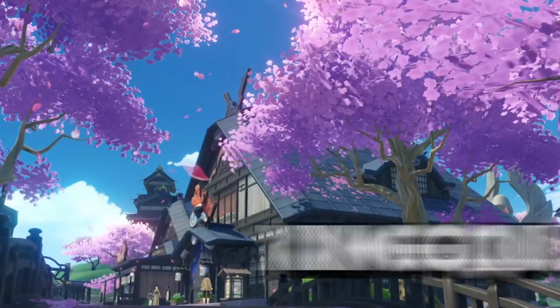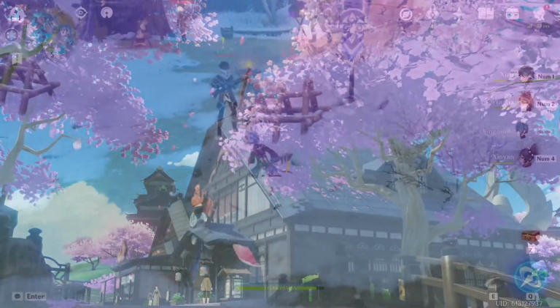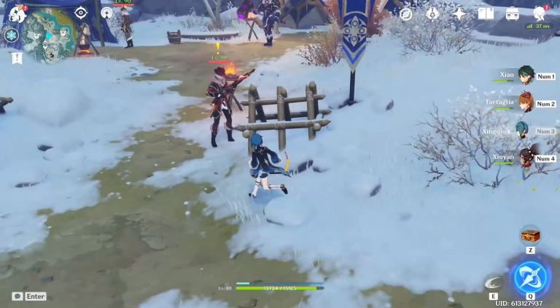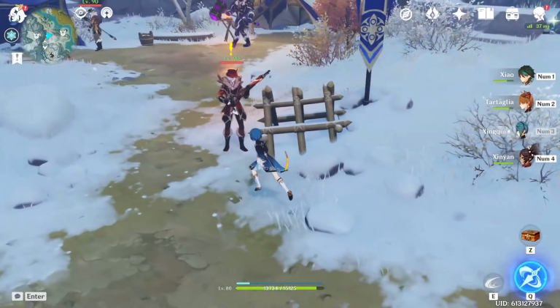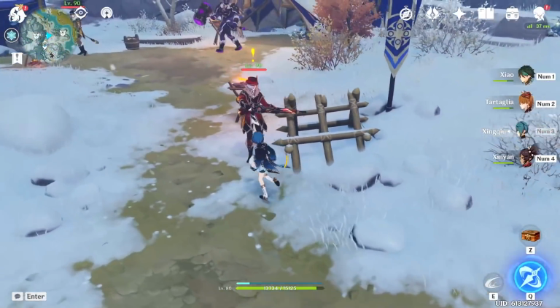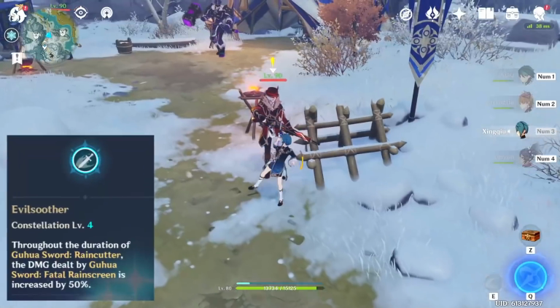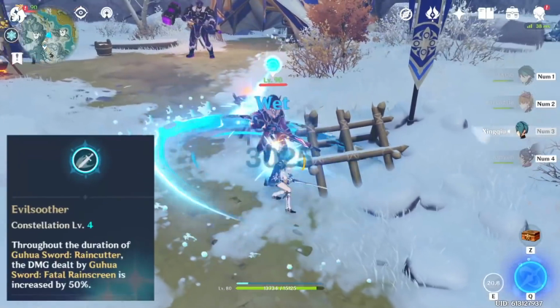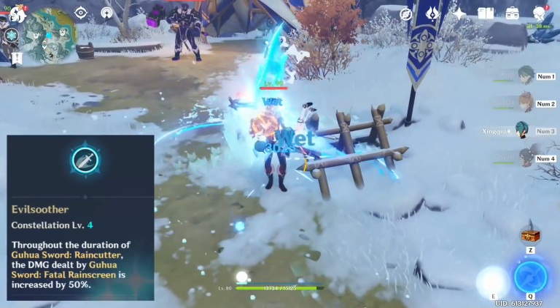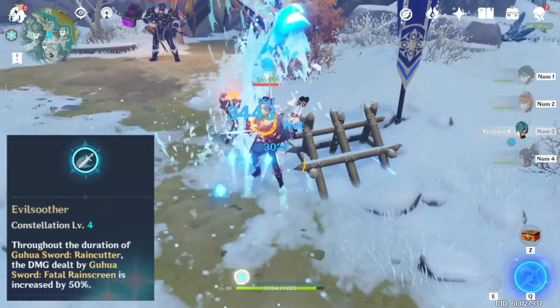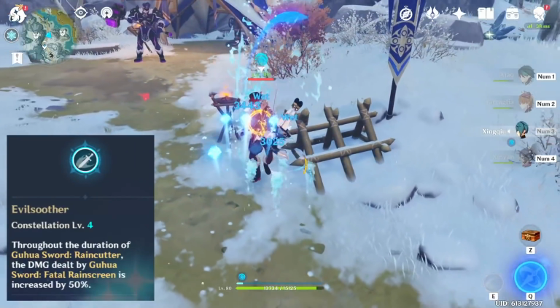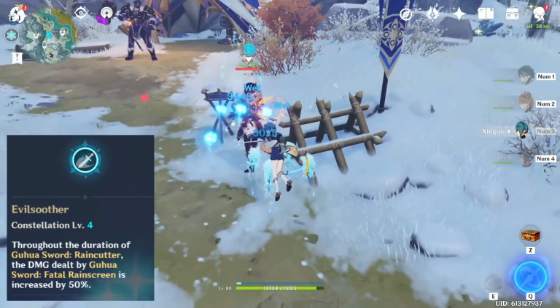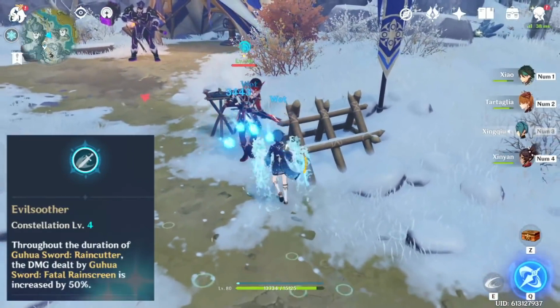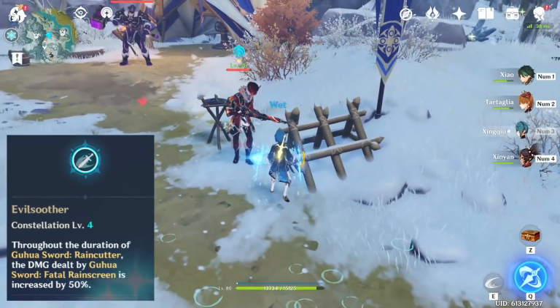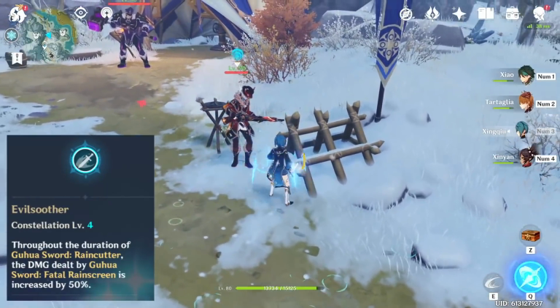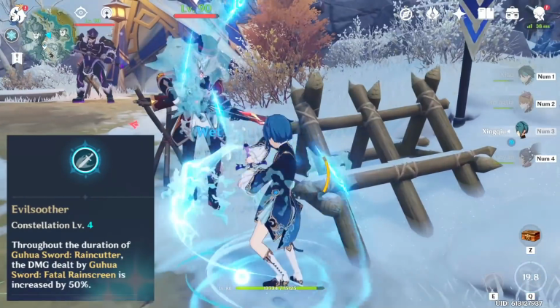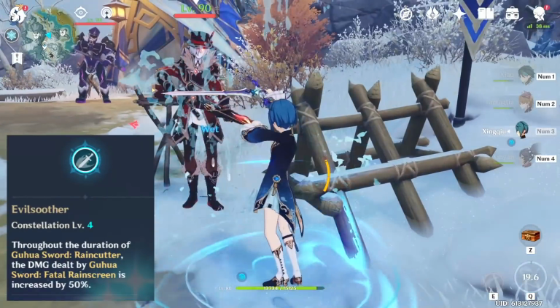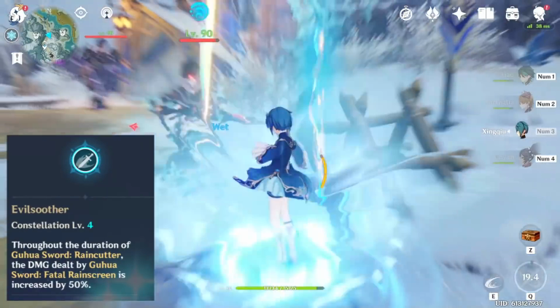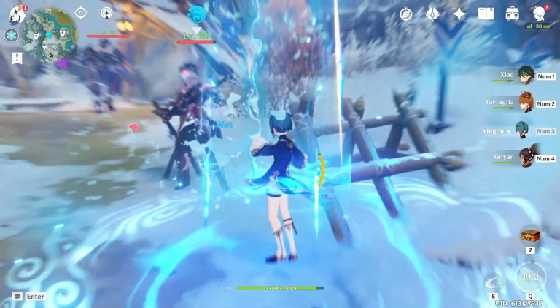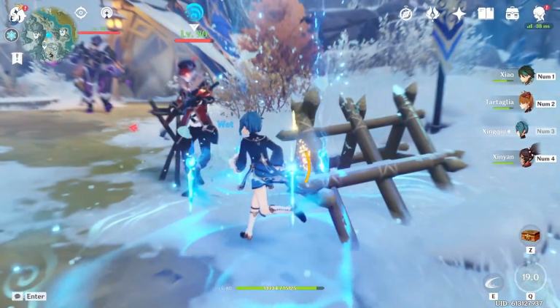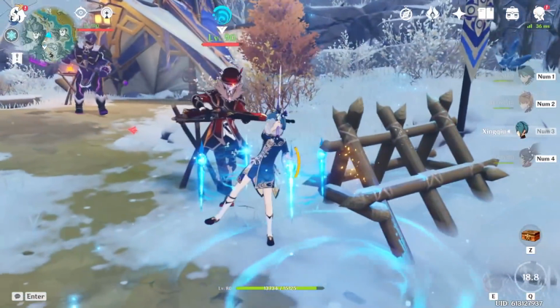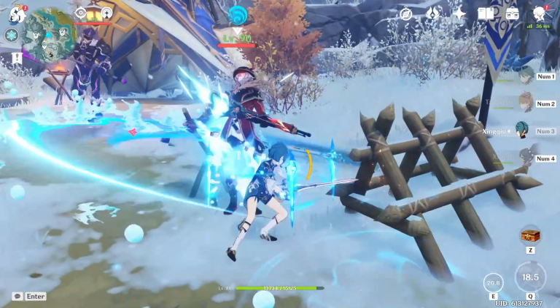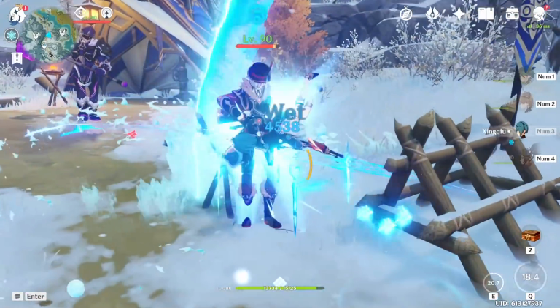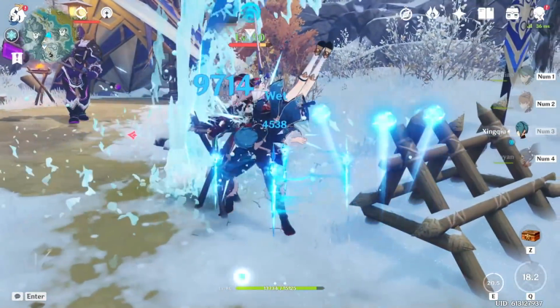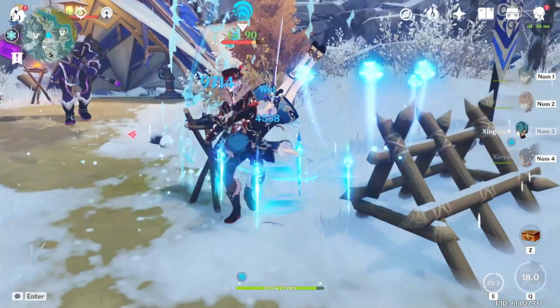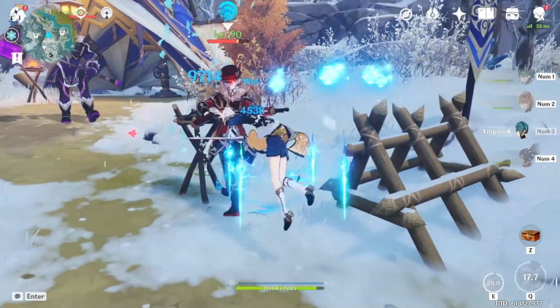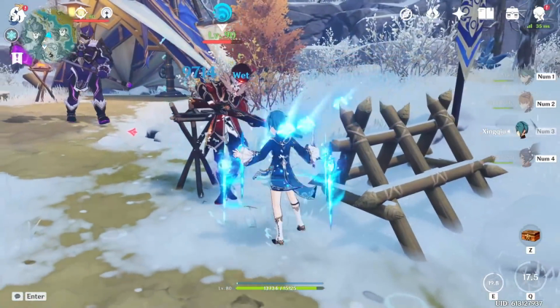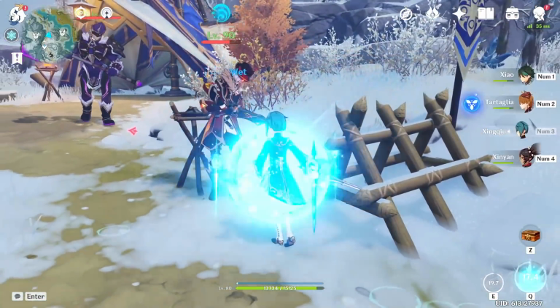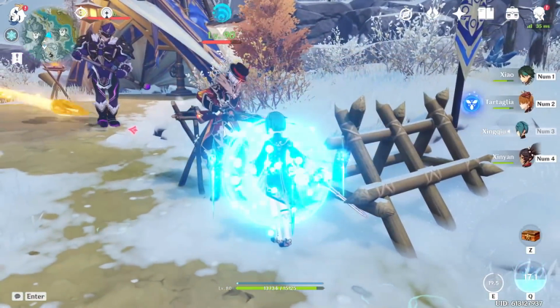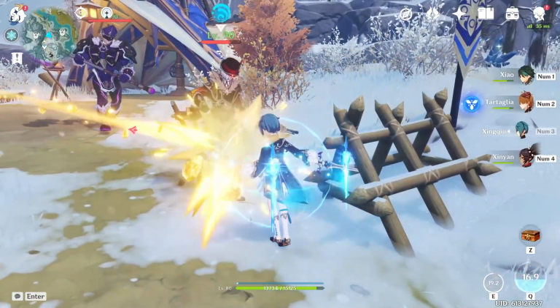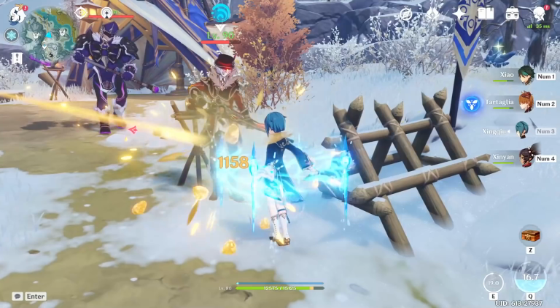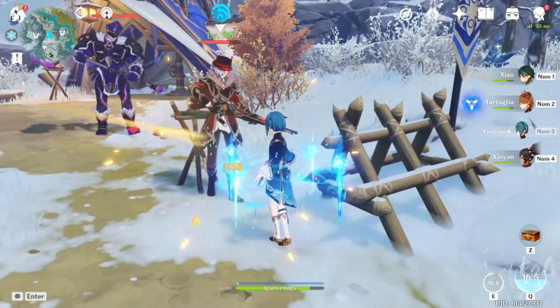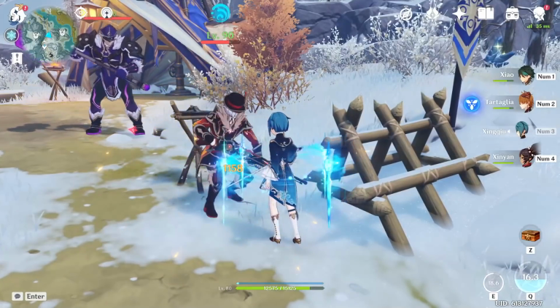If you have Constellation 4 Yunjin, make sure to burst before skilling to increase its damage, as it hits pretty damn hard.